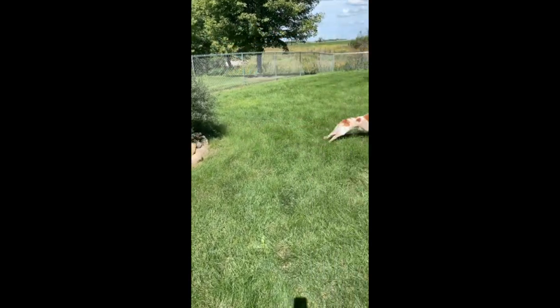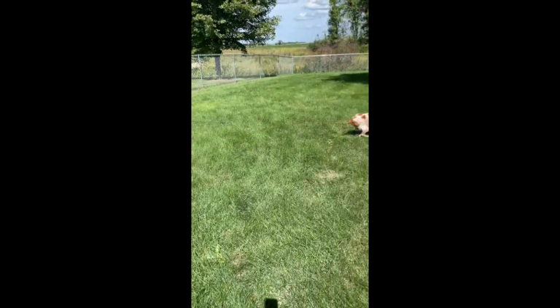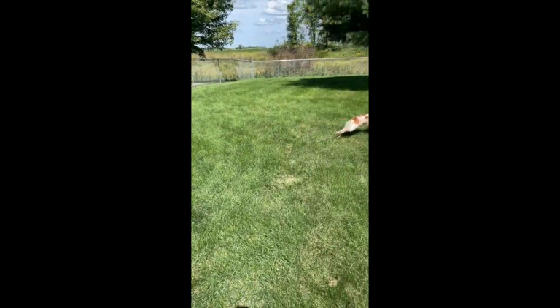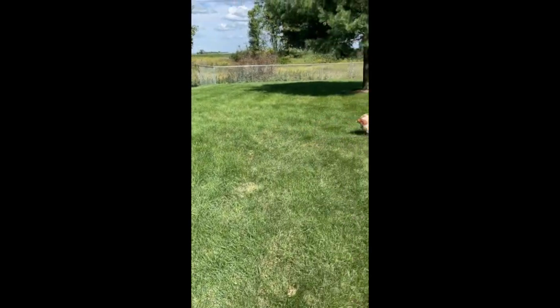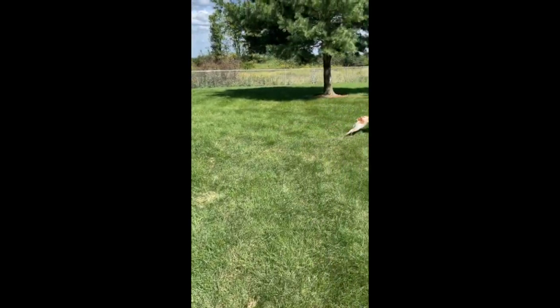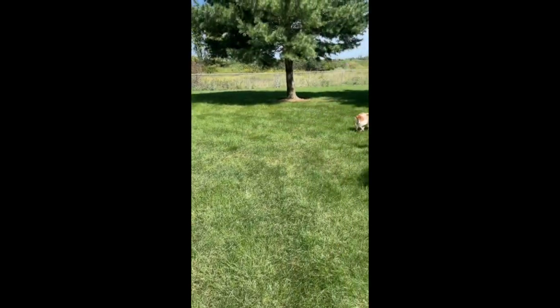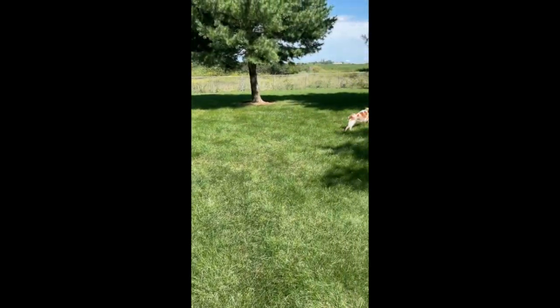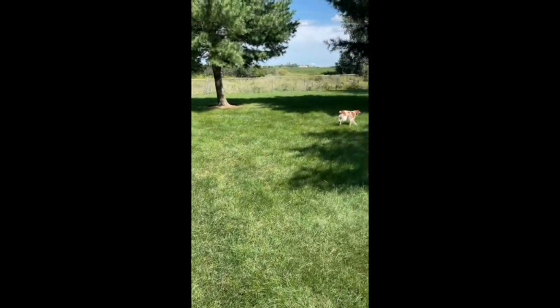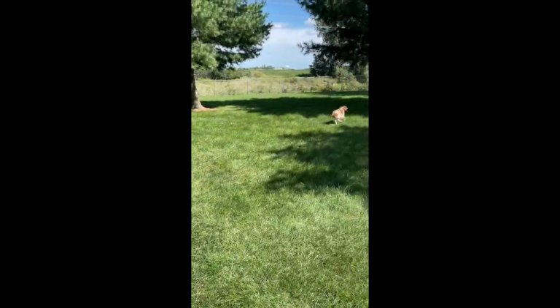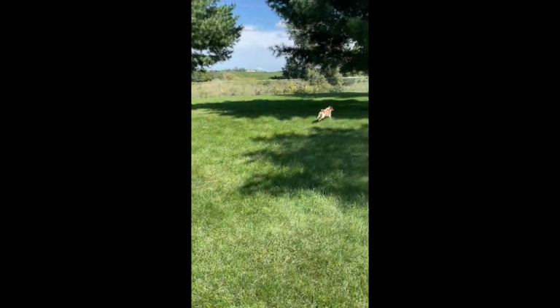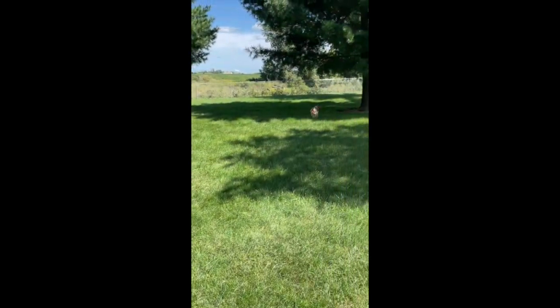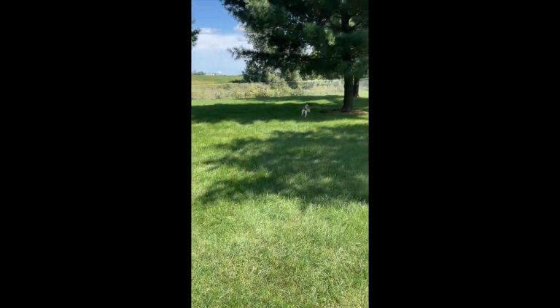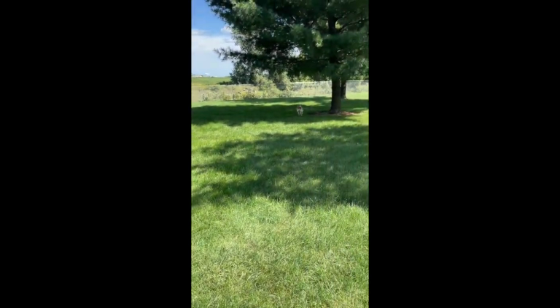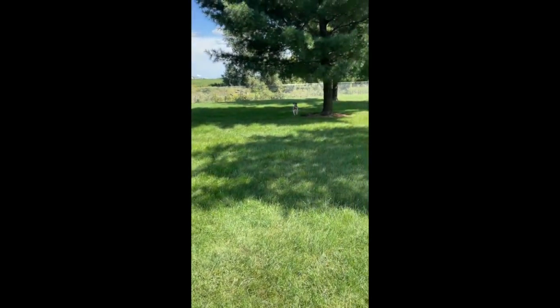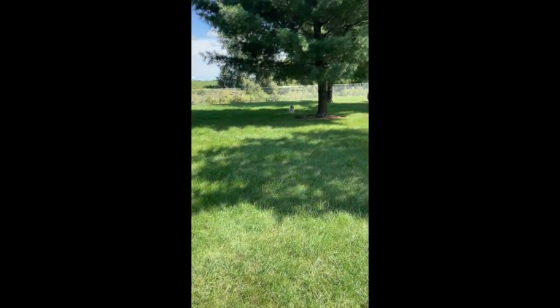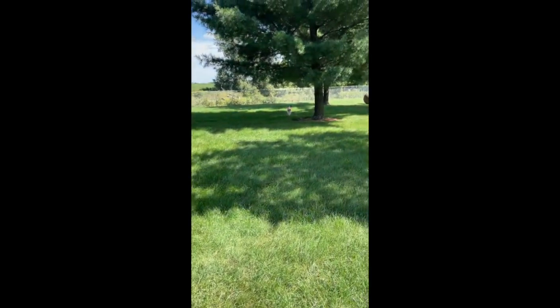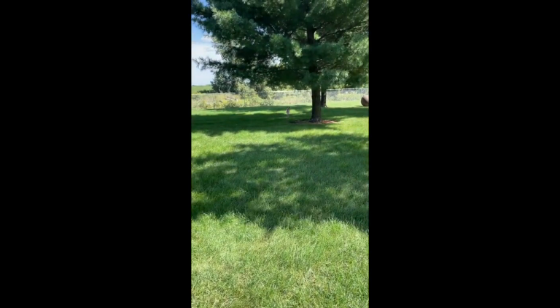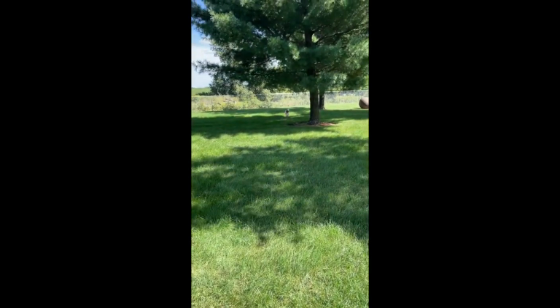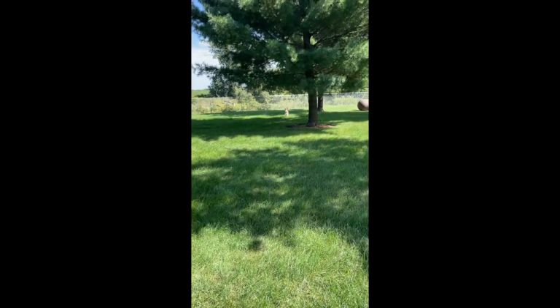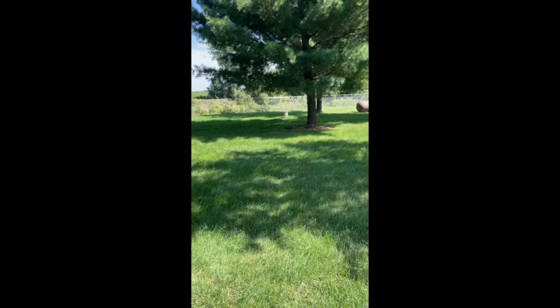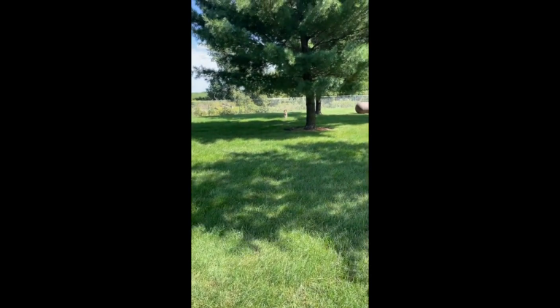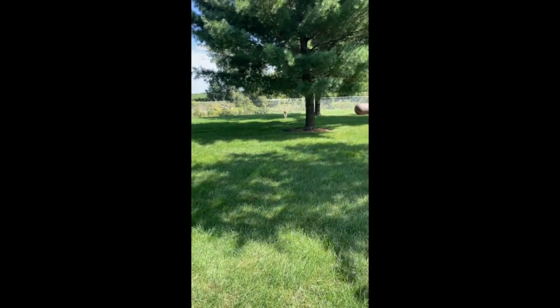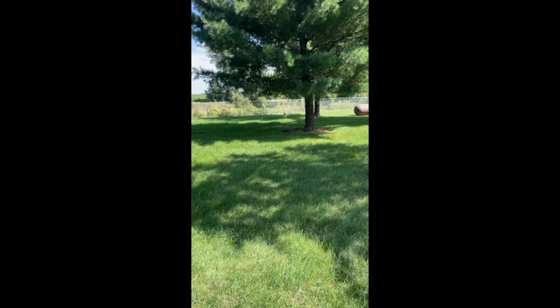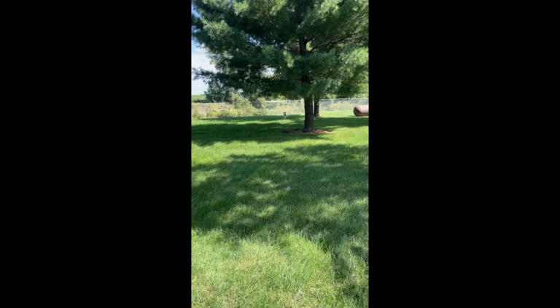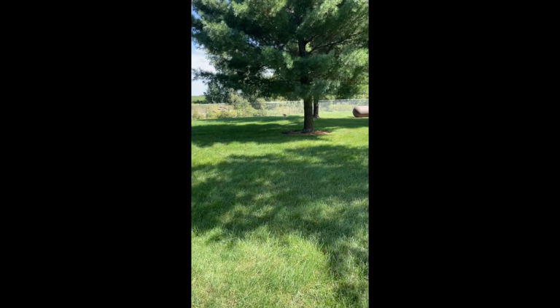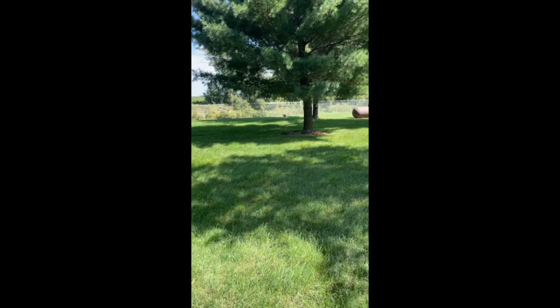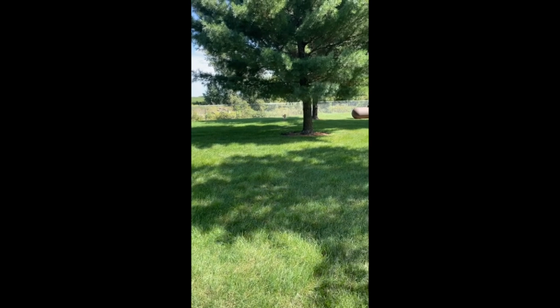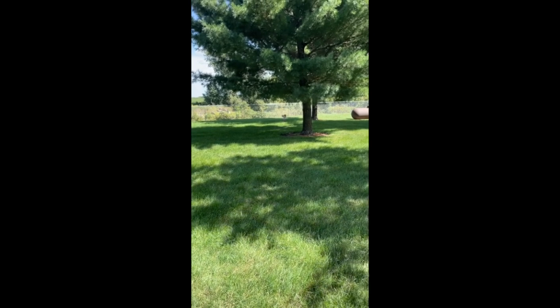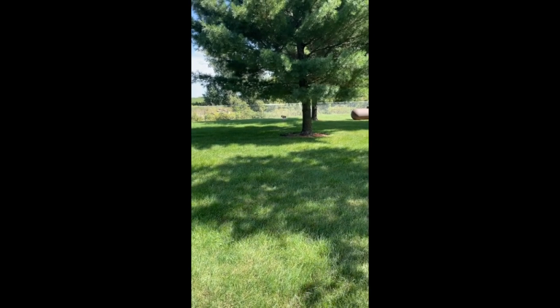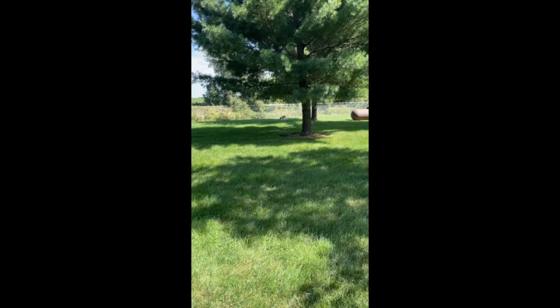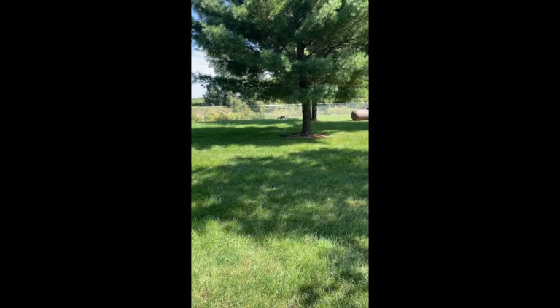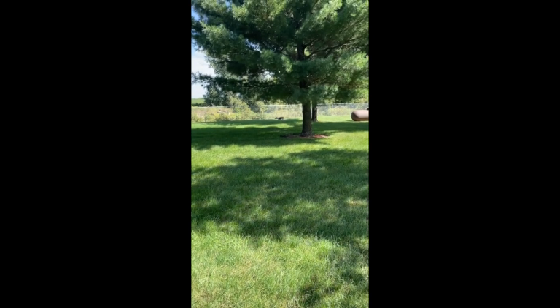I hope you enjoyed watching Remi play hide-and-seek and that you have an opportunity to try this with your dog.